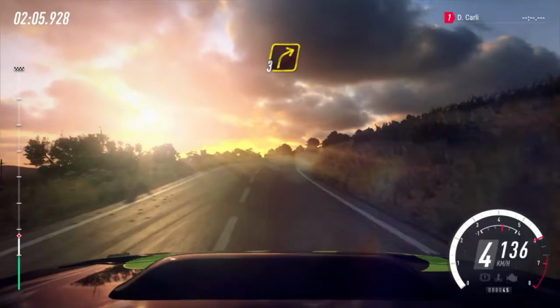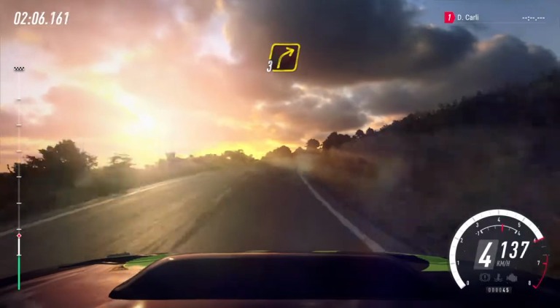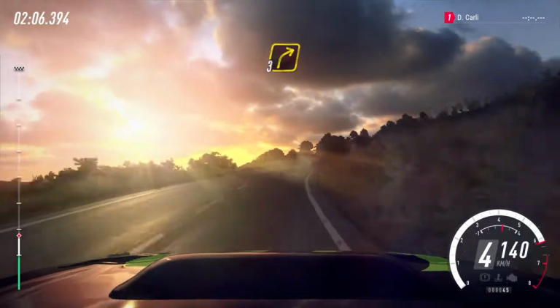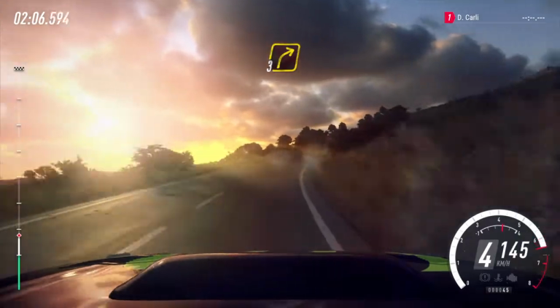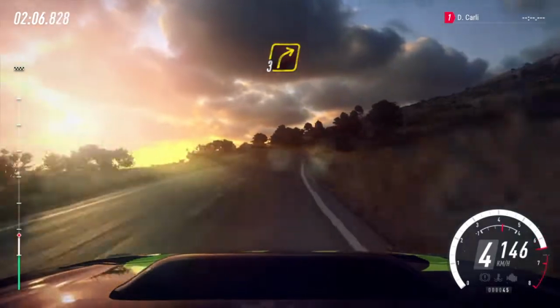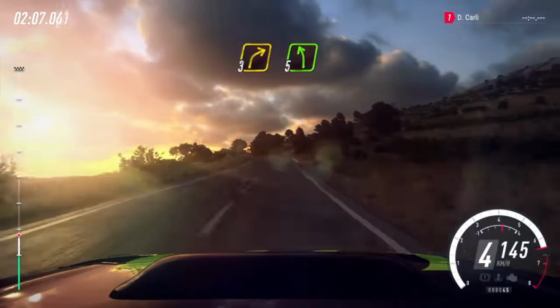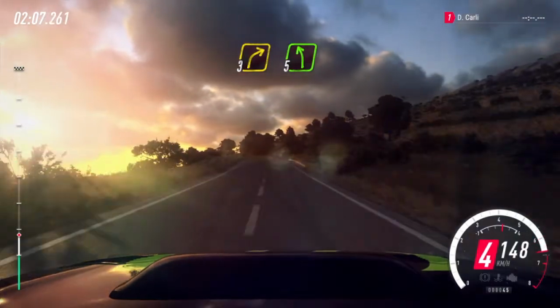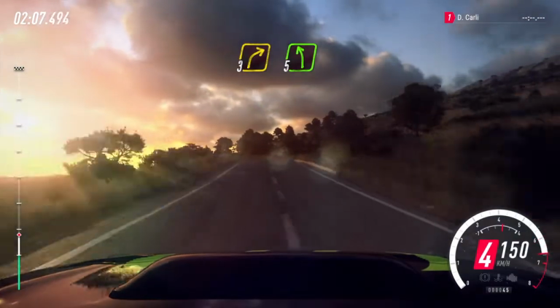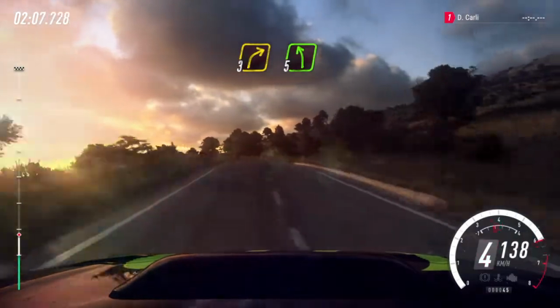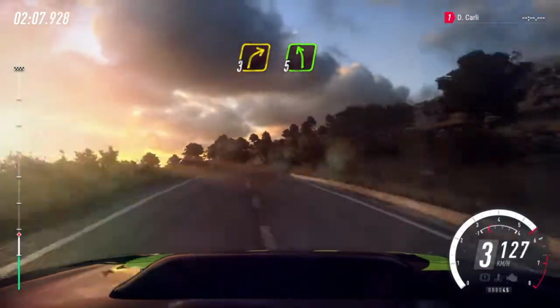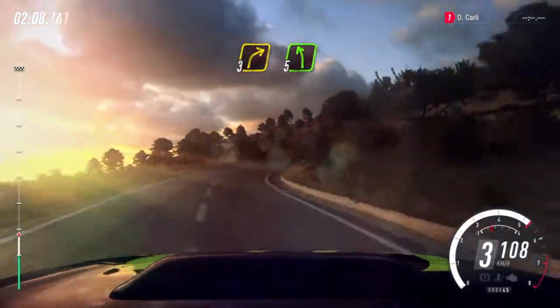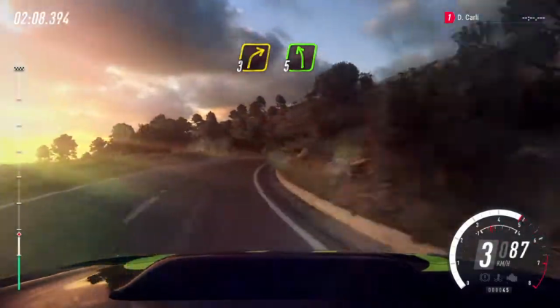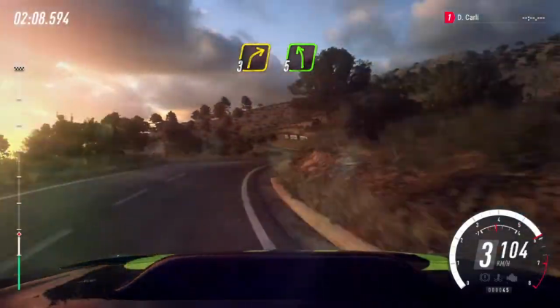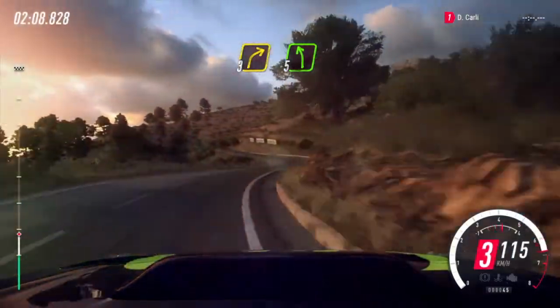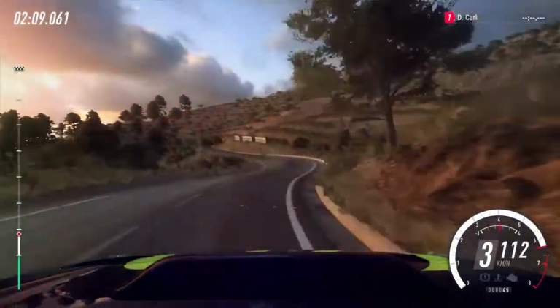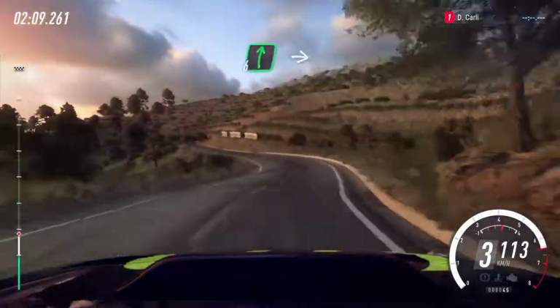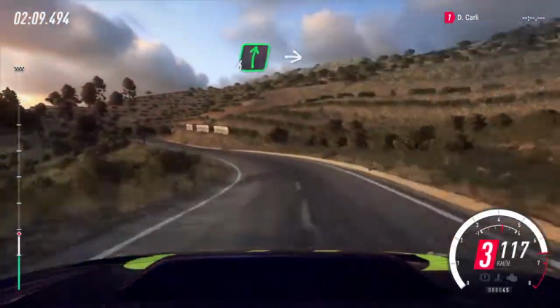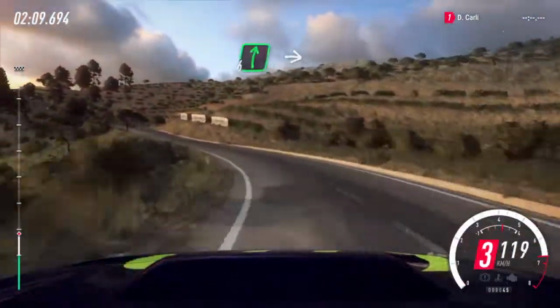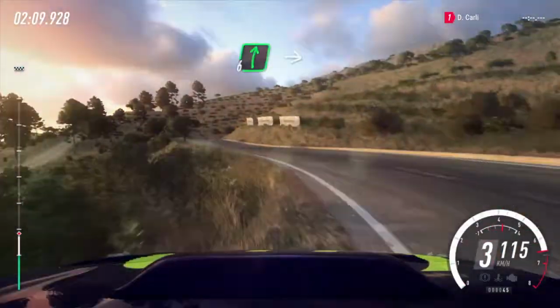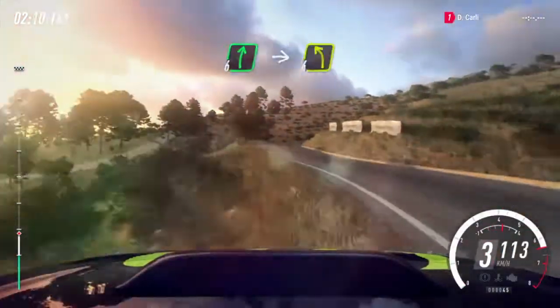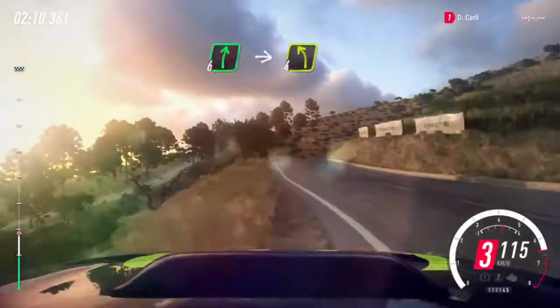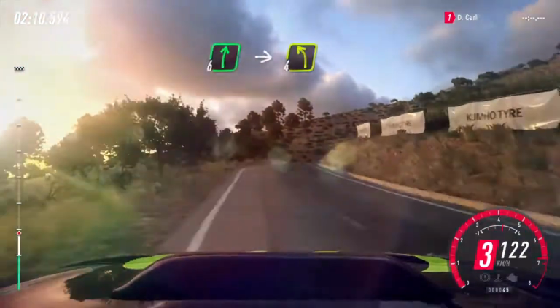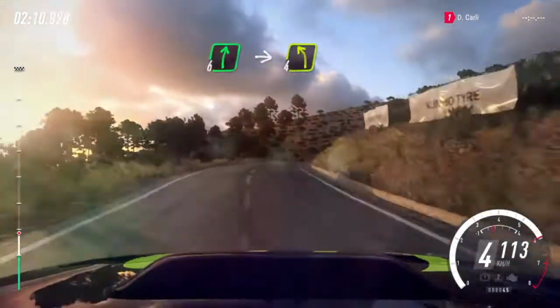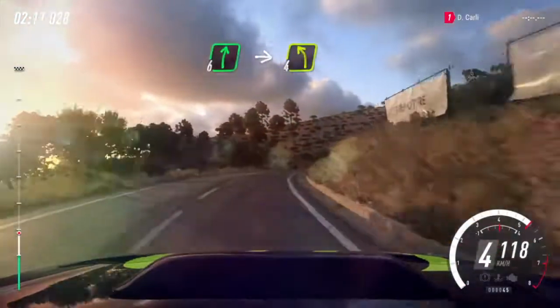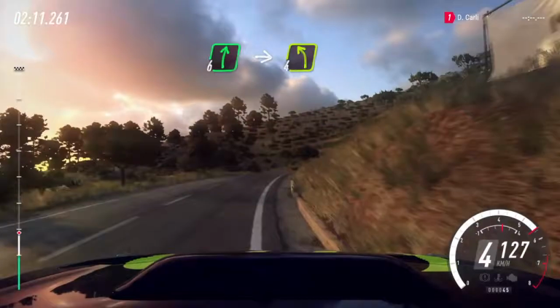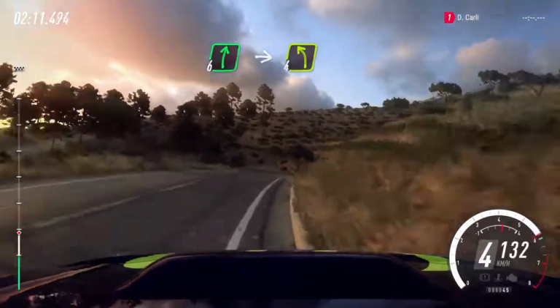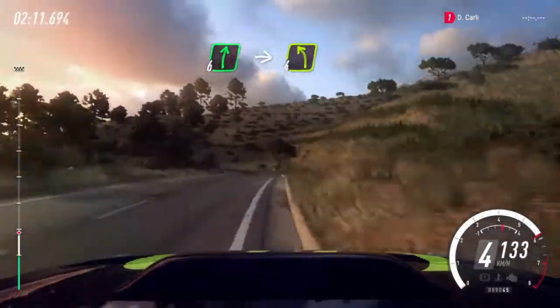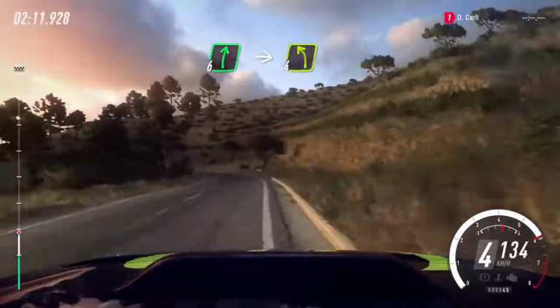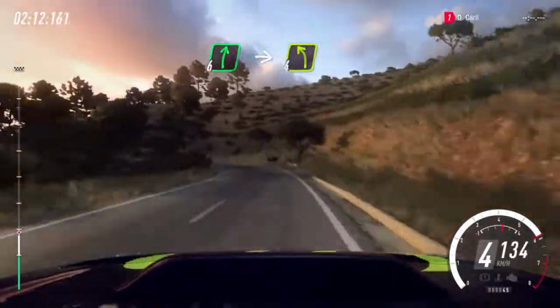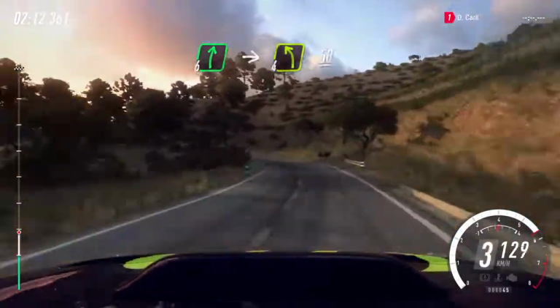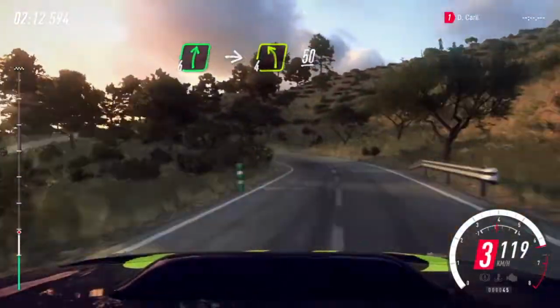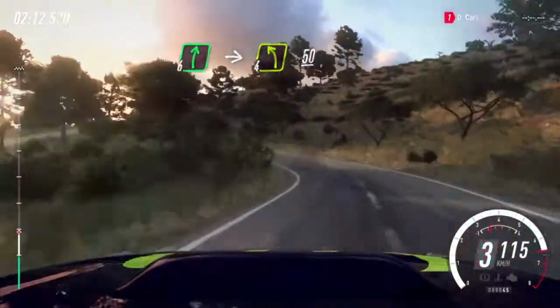3 right, cut, 5 left. Into 6 right over a crest, into 4 left long, small cut, 50.